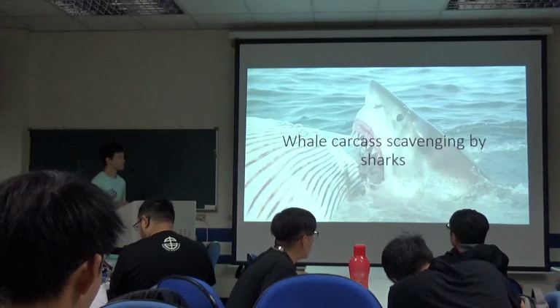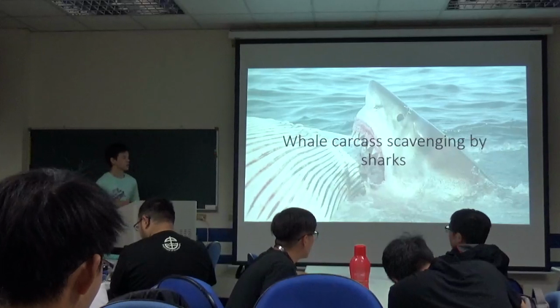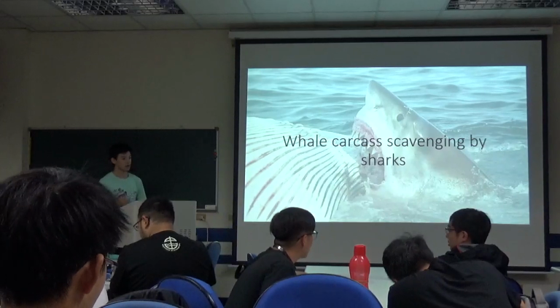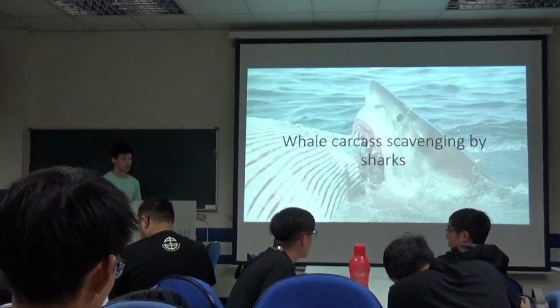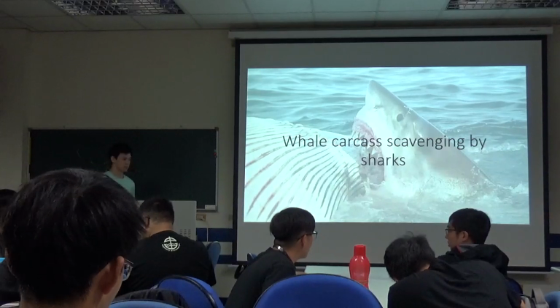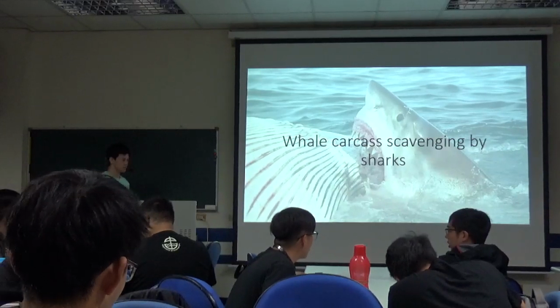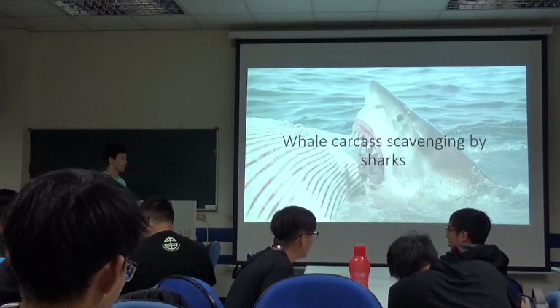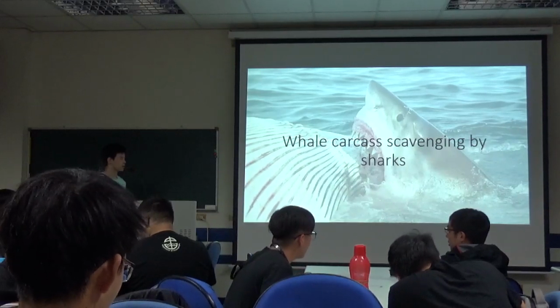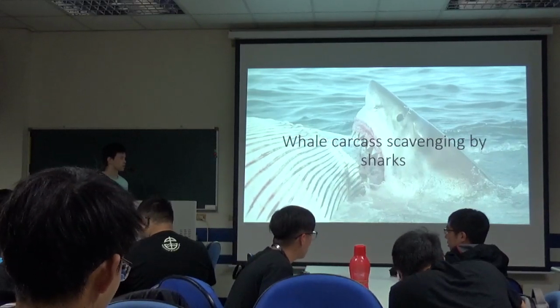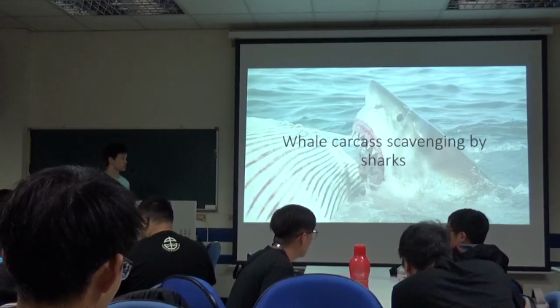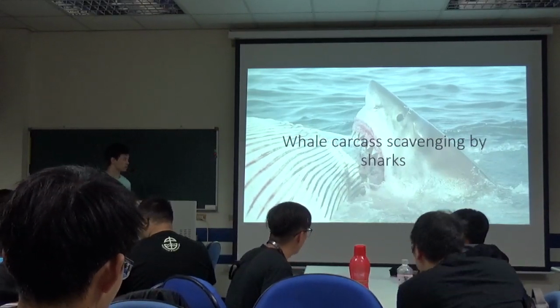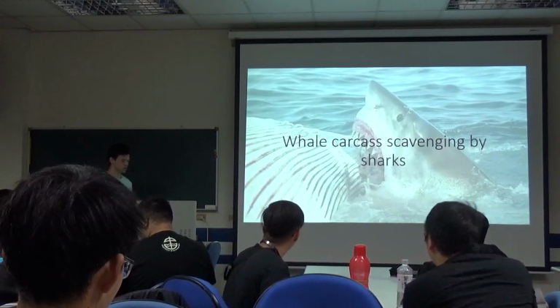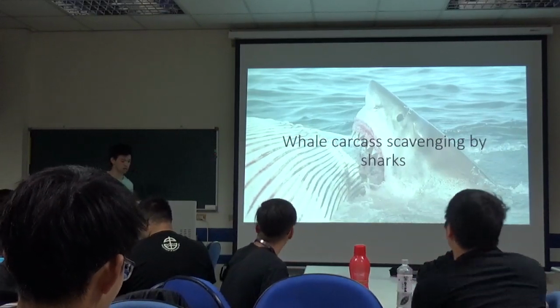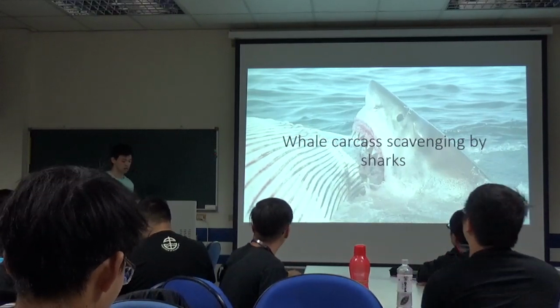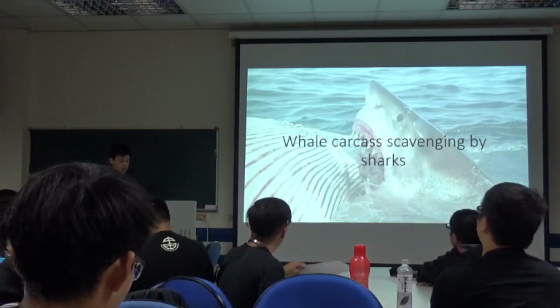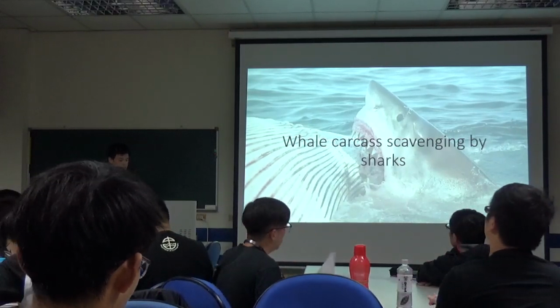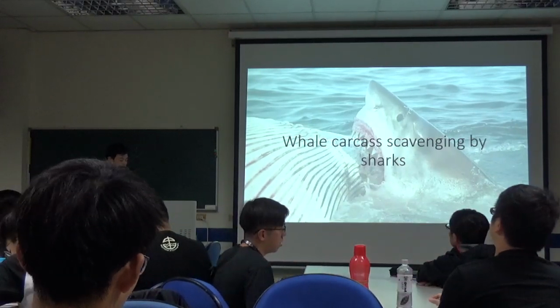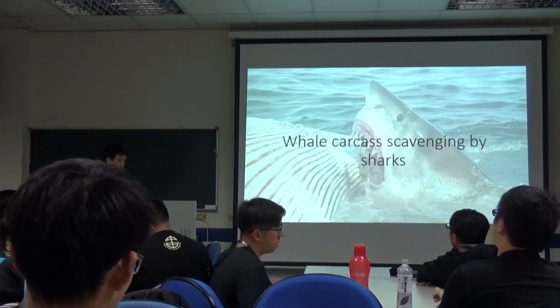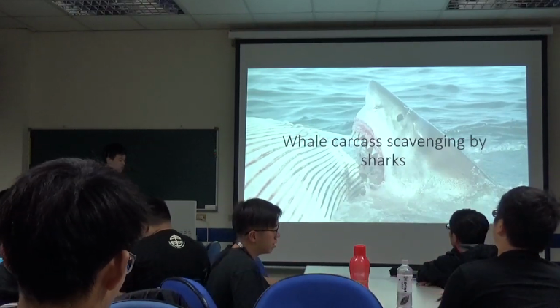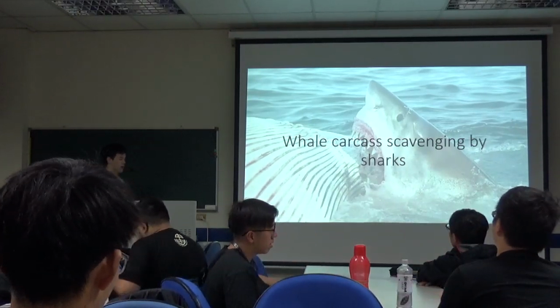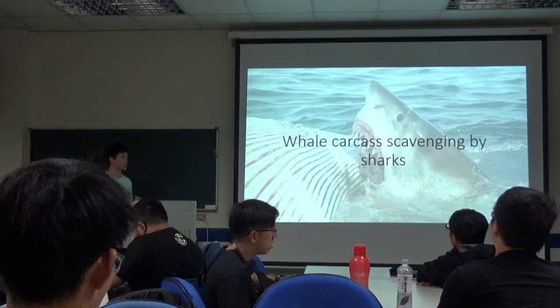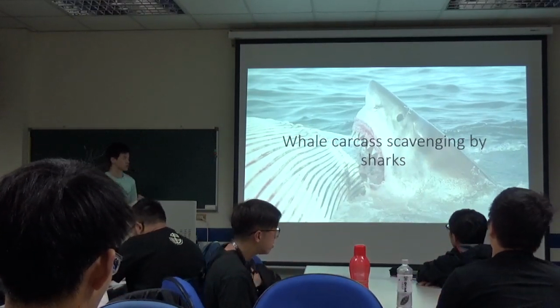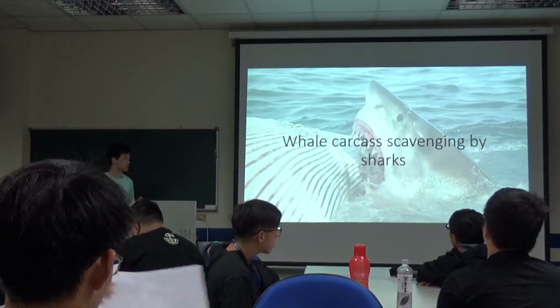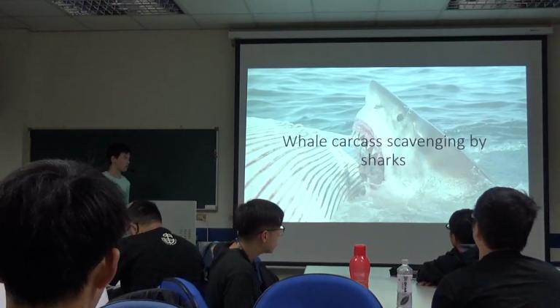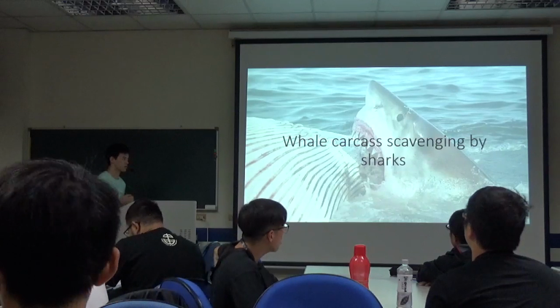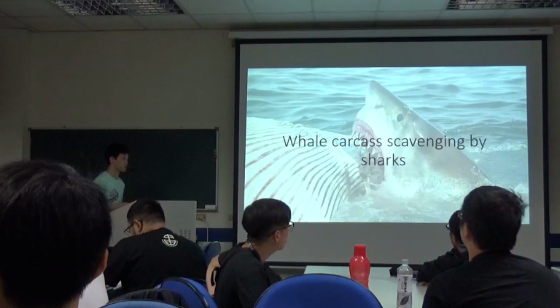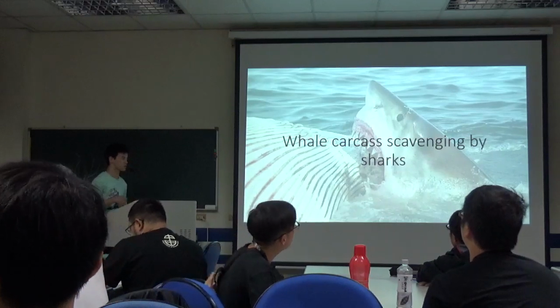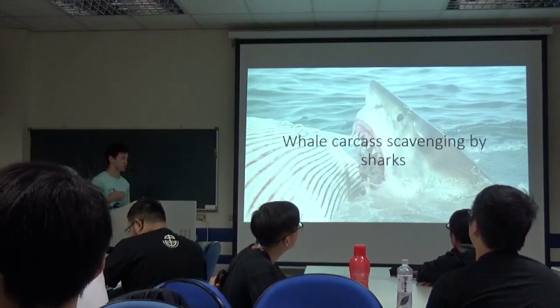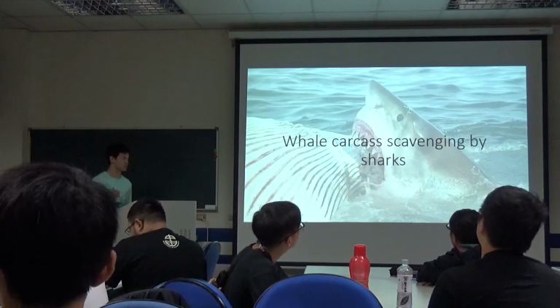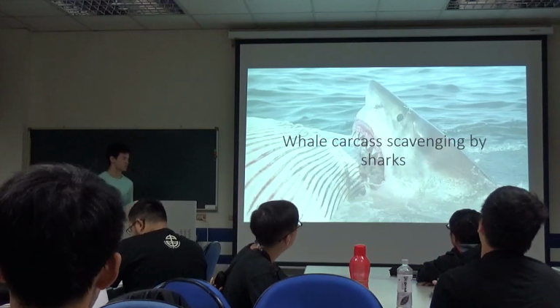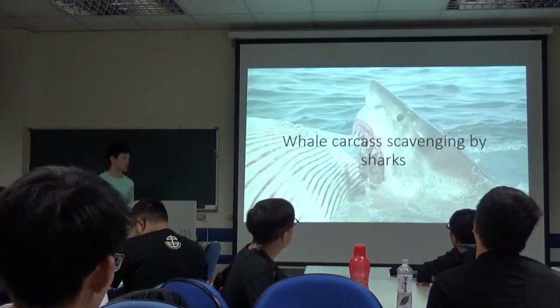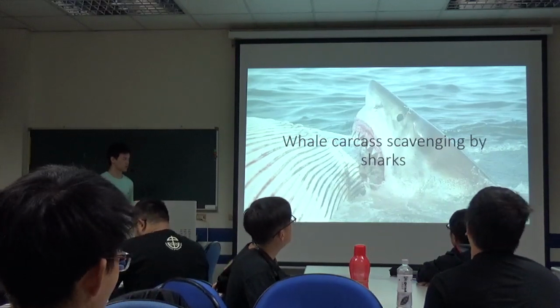Hi everyone. My name is Heng. I'm going to introduce you to my subject. Welcome to Scavenging by Sharks.